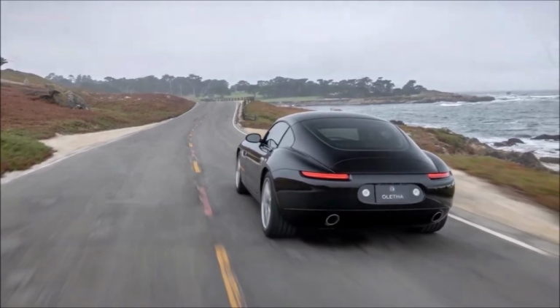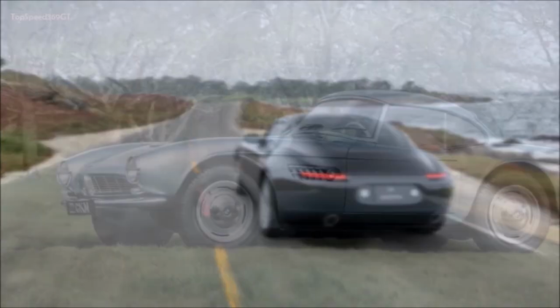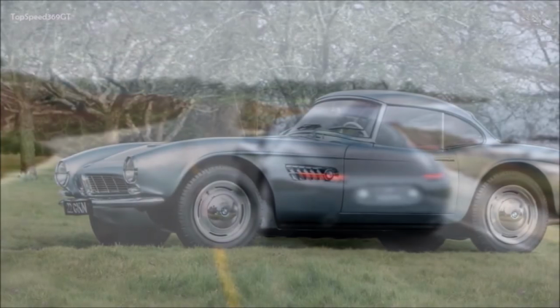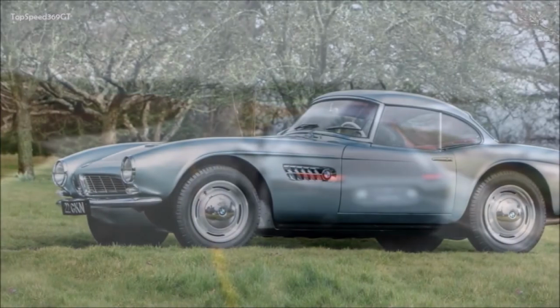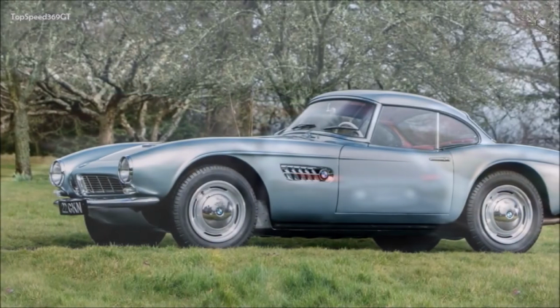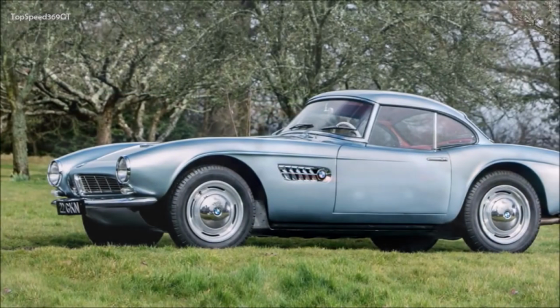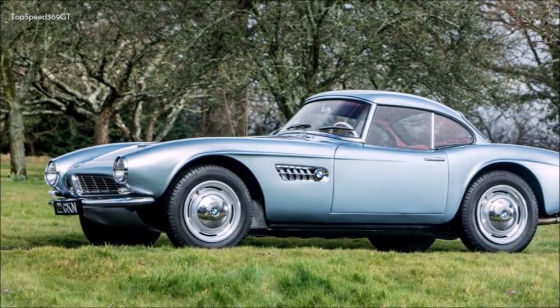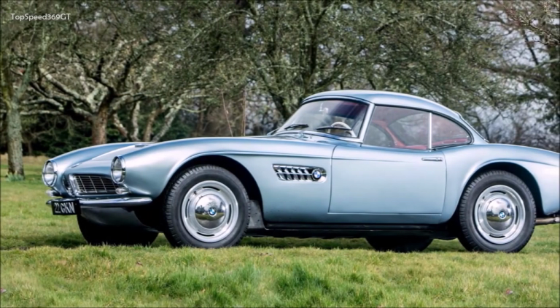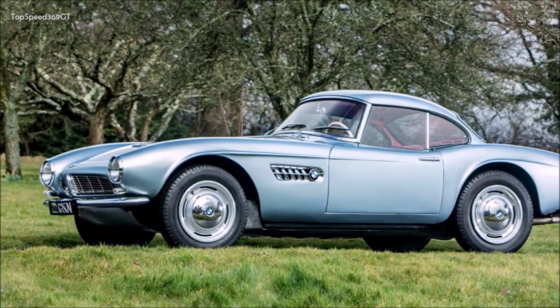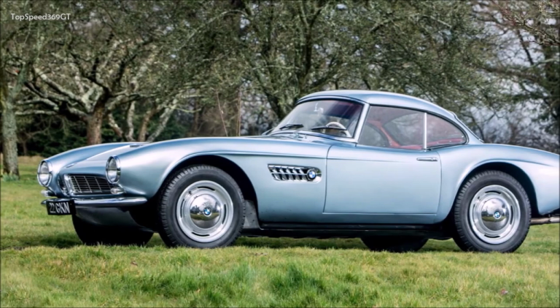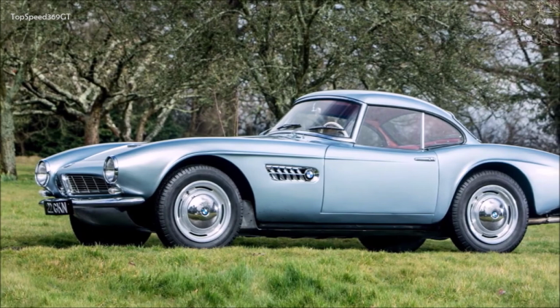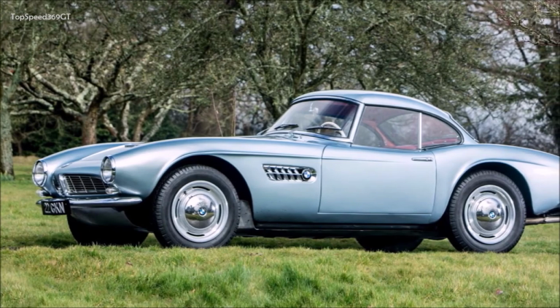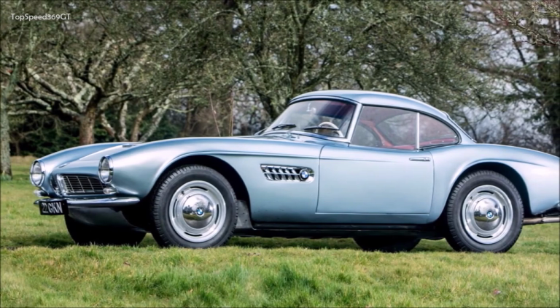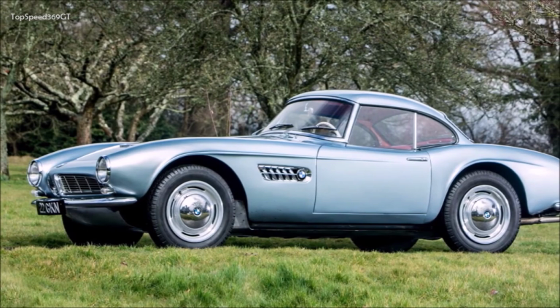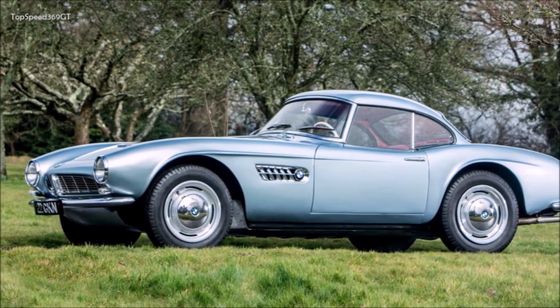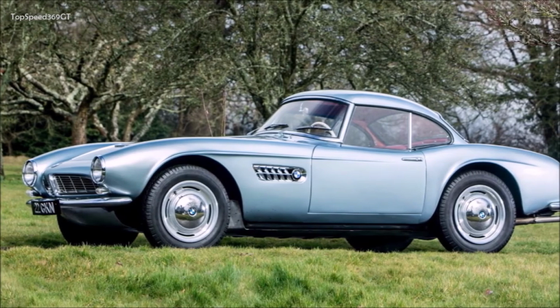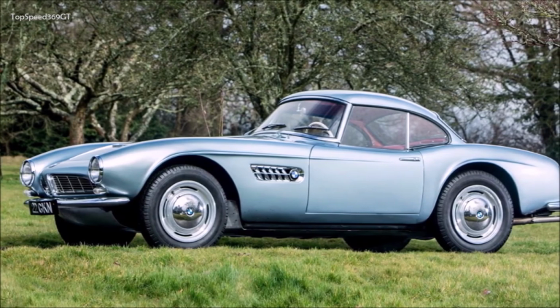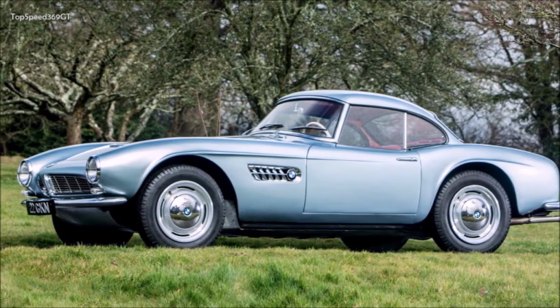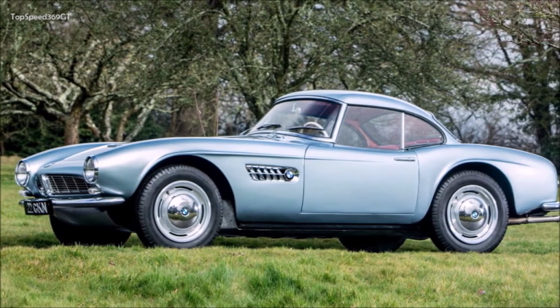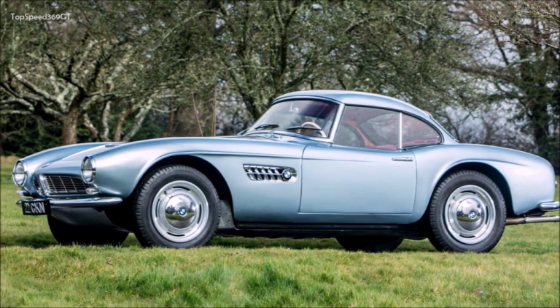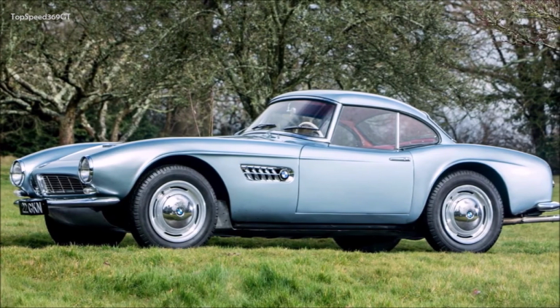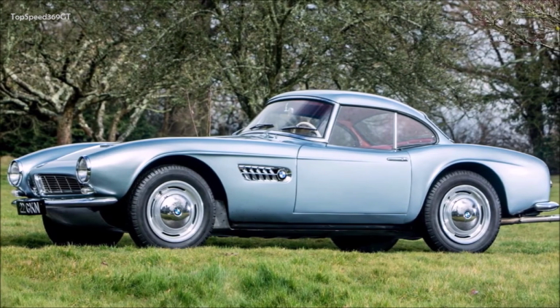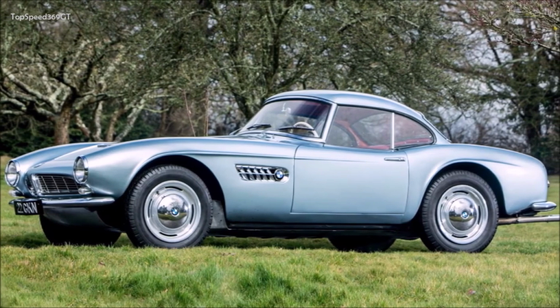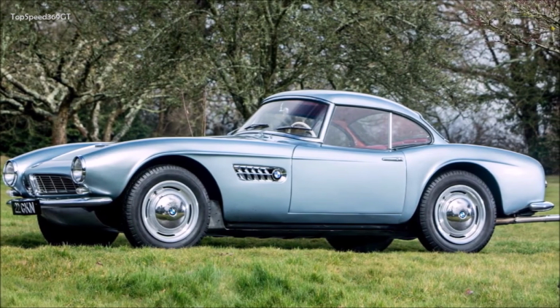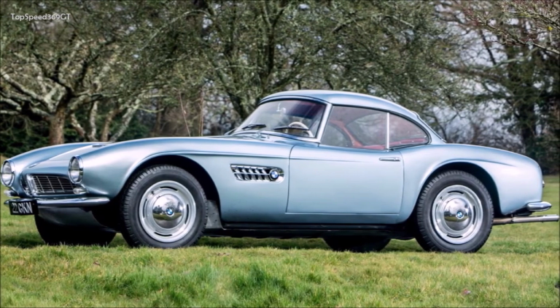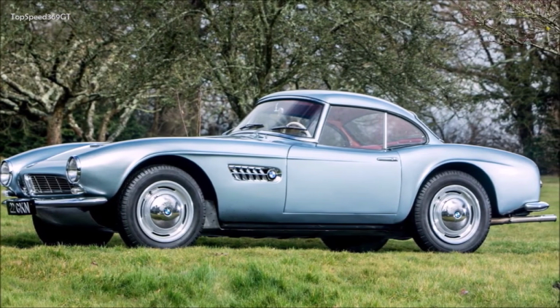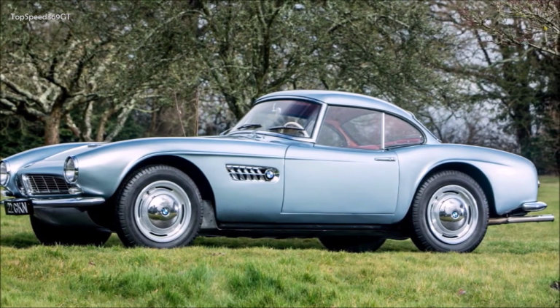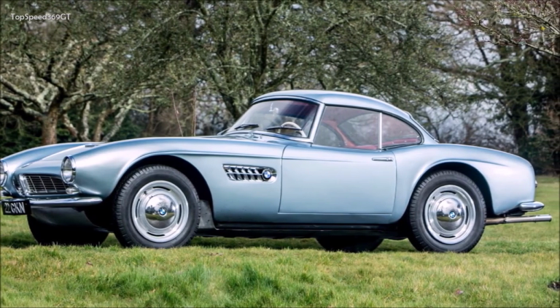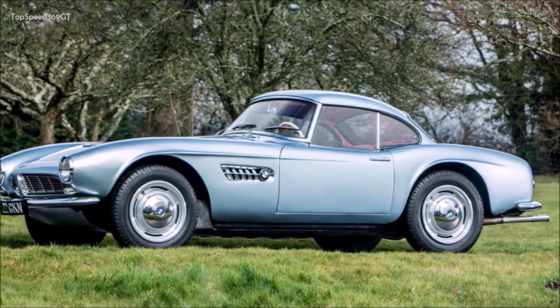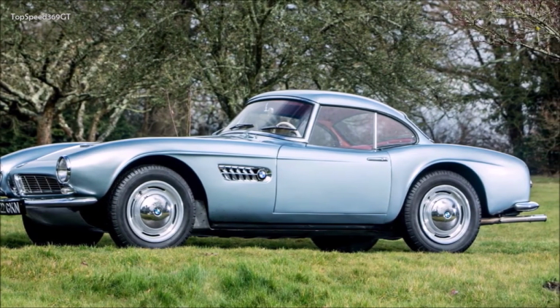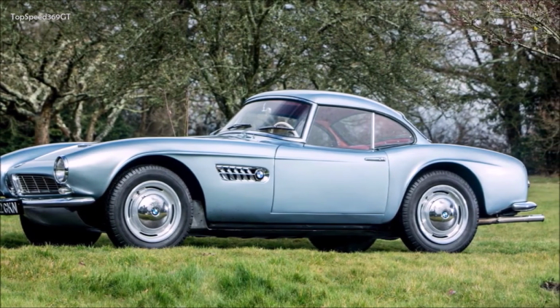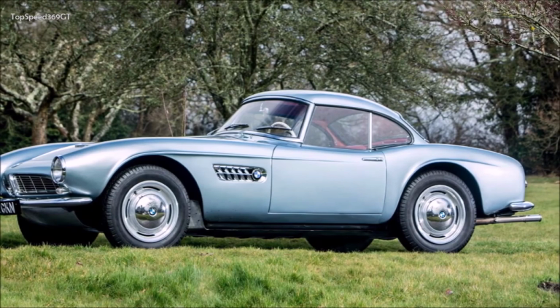Starting price is $450,000. That's a lot, but for that sum you're getting a rare car that is almost entirely built by hand.